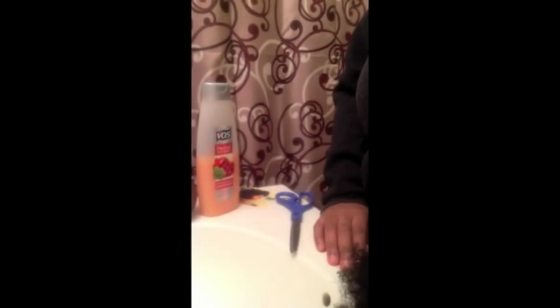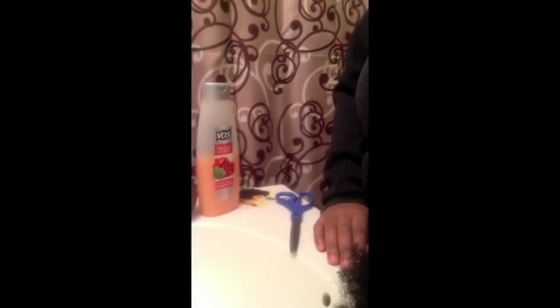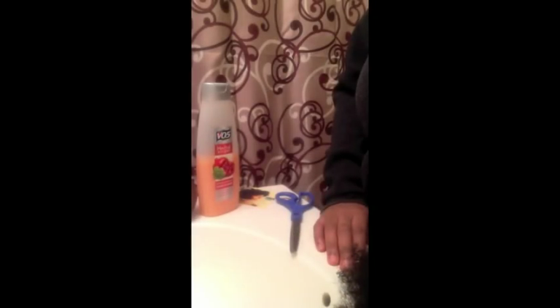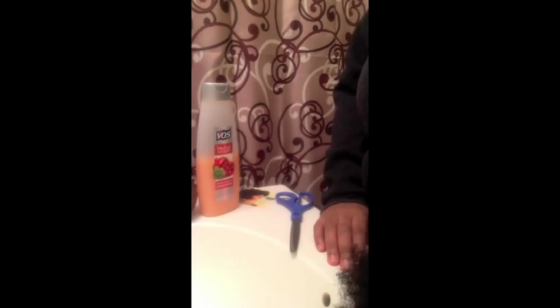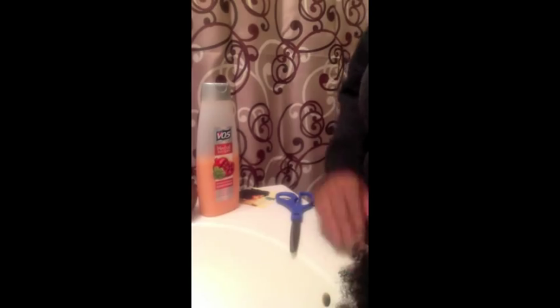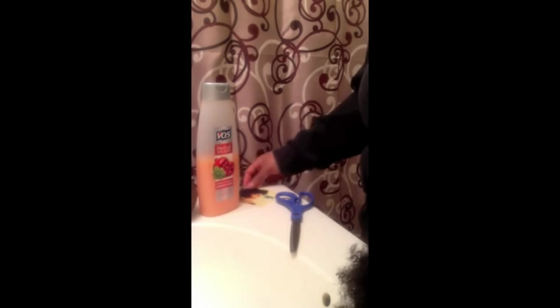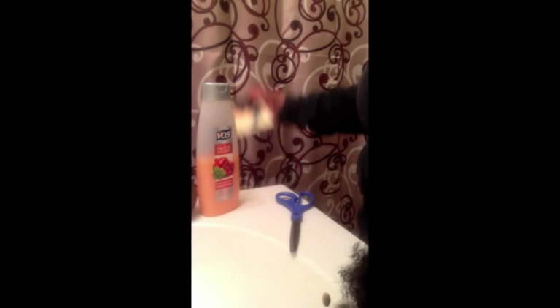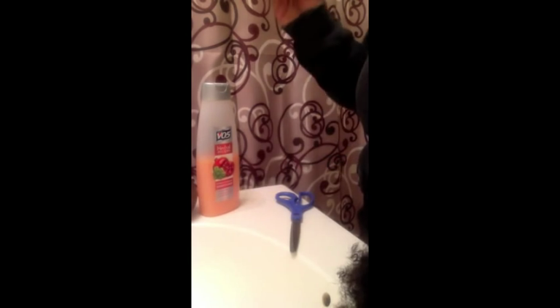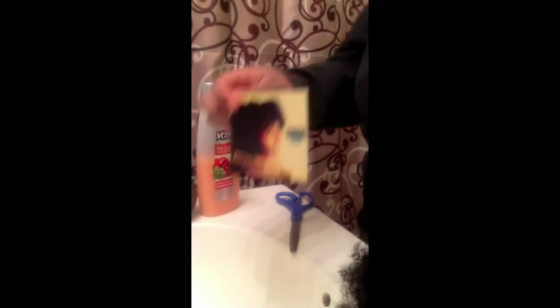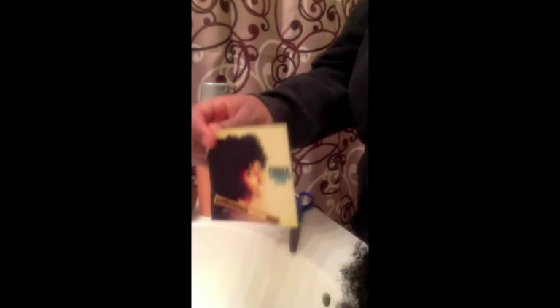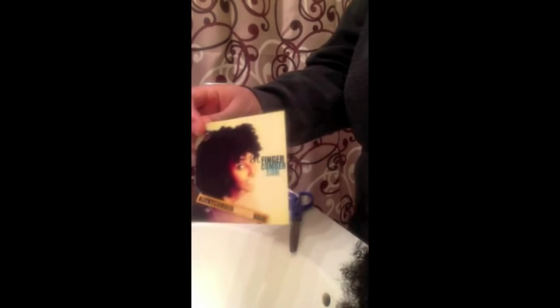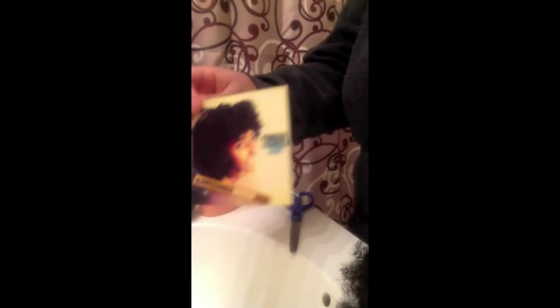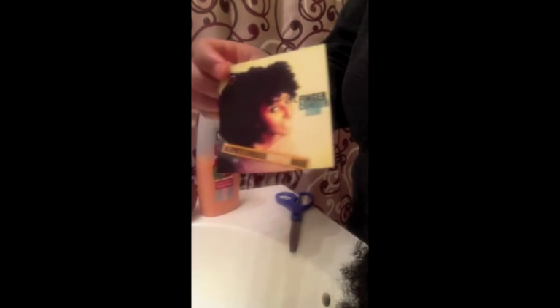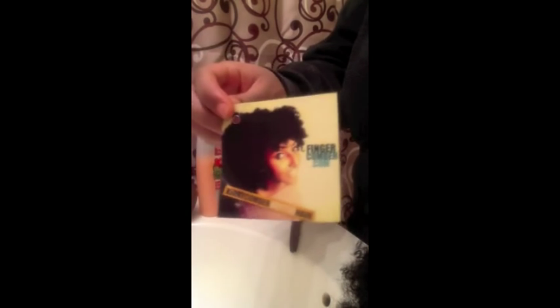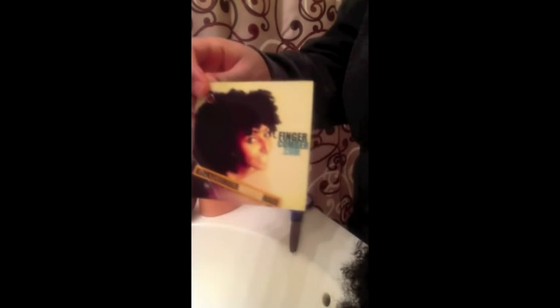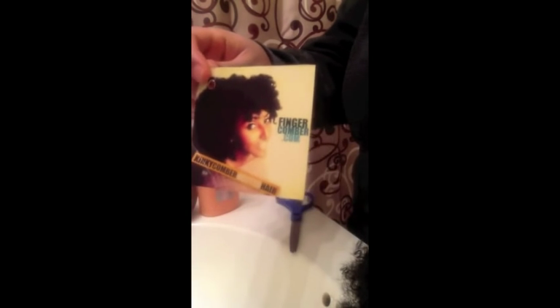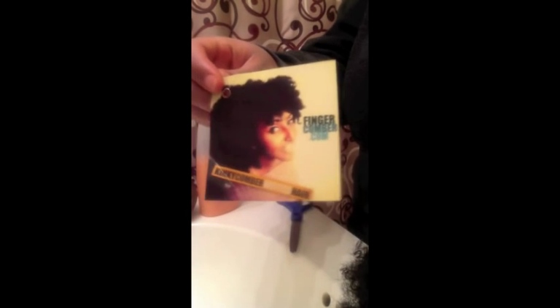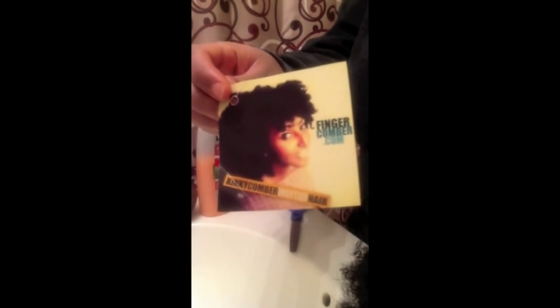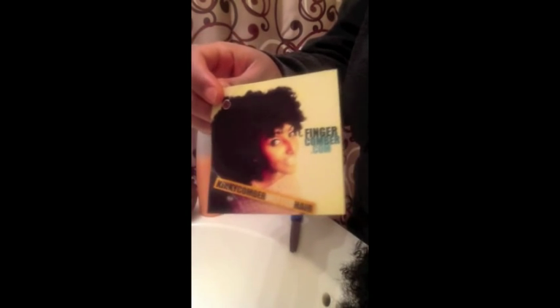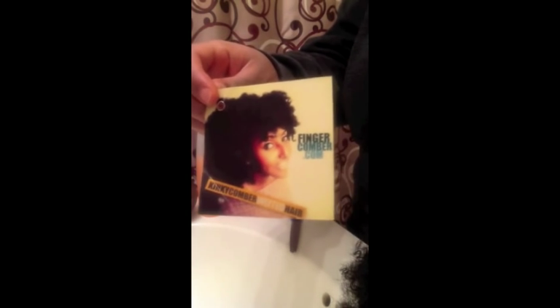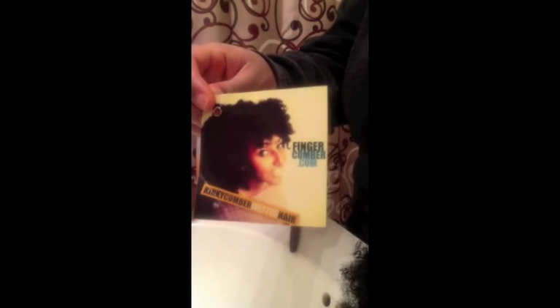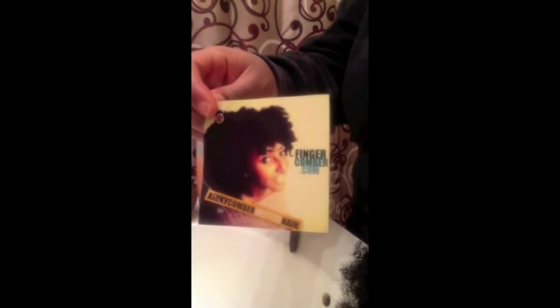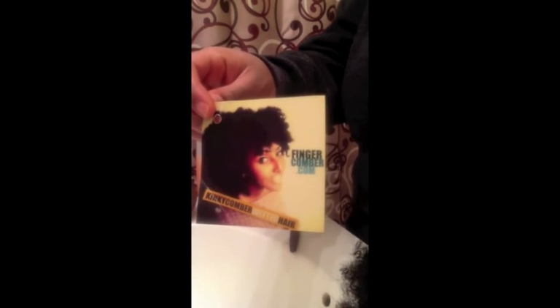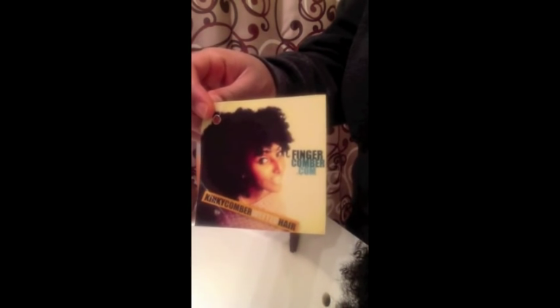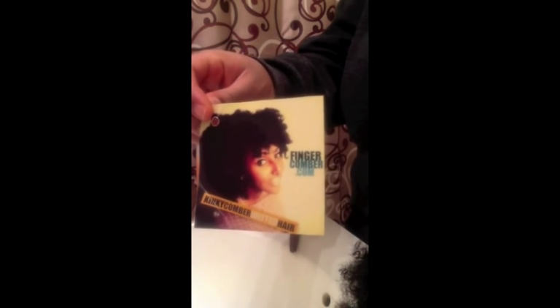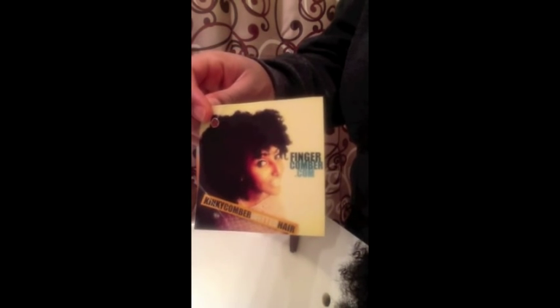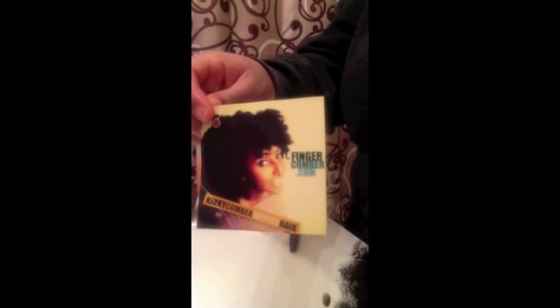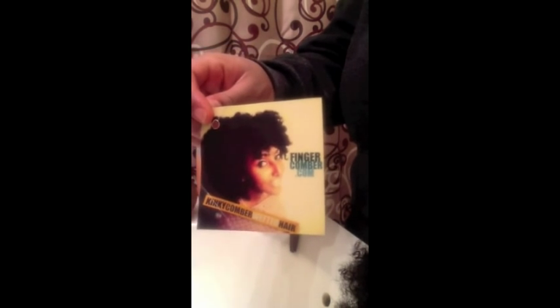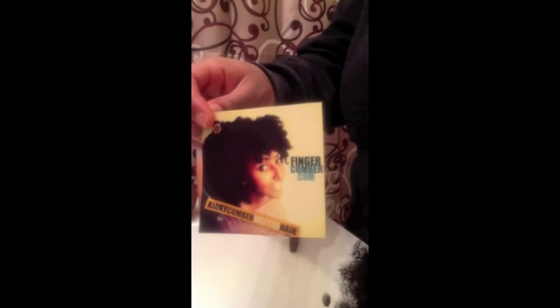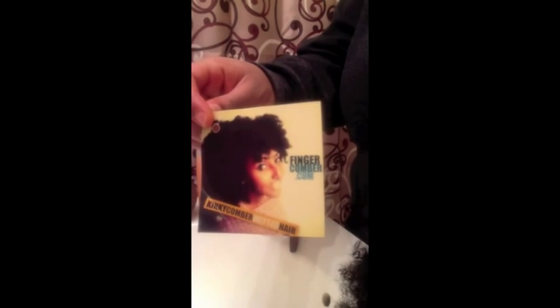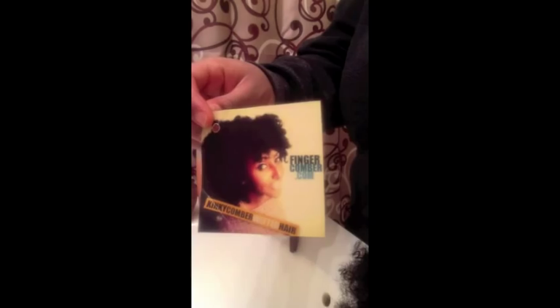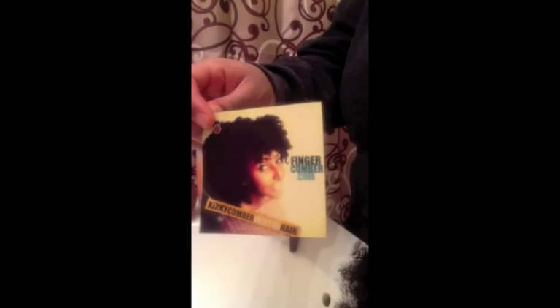Hey guys, it's Nat. I'm going to show you guys how I prepare the Kinky Comber Wefted Hair for weaving.